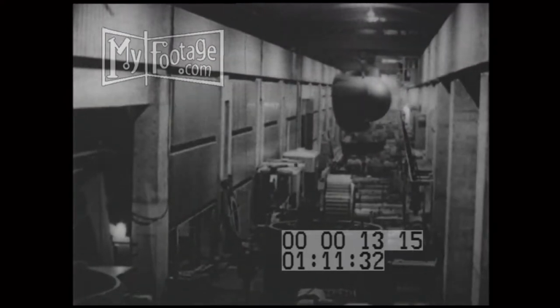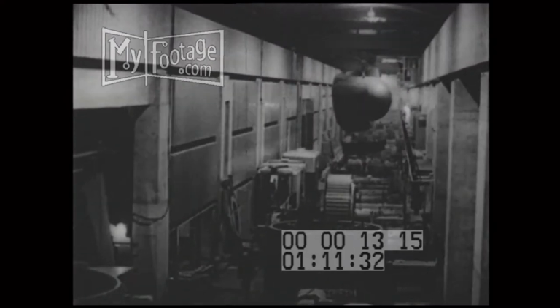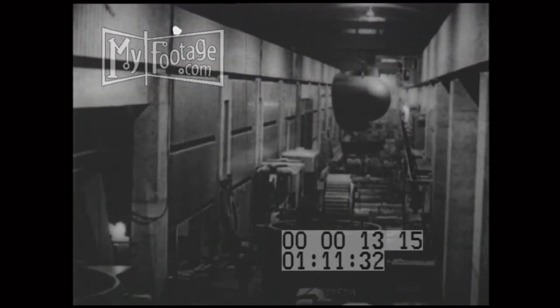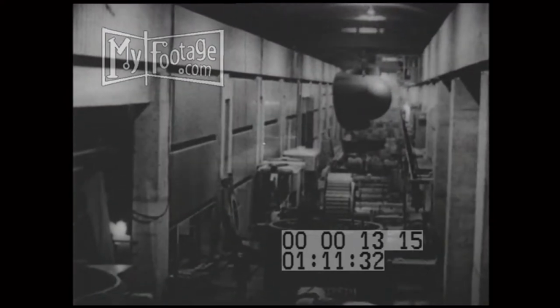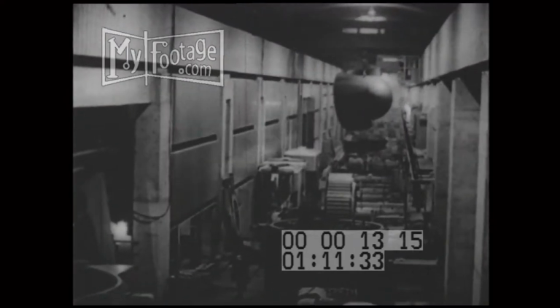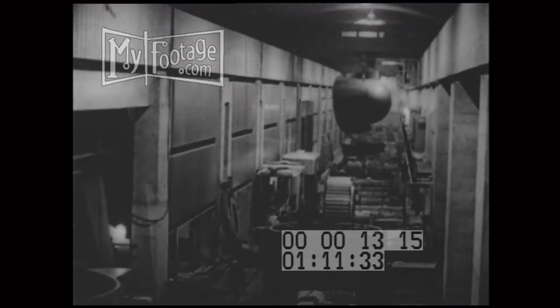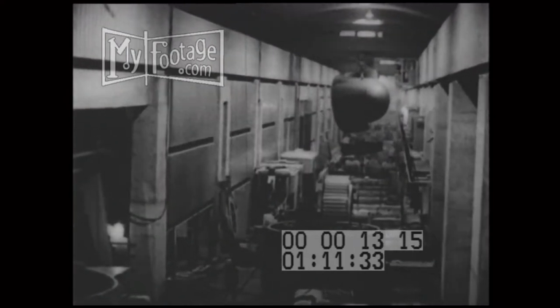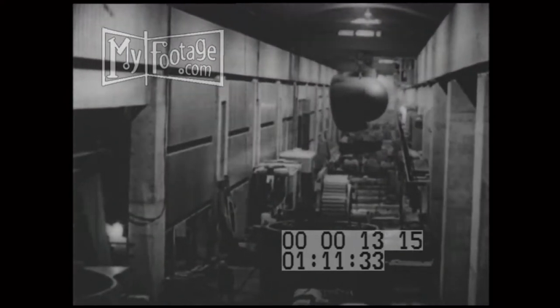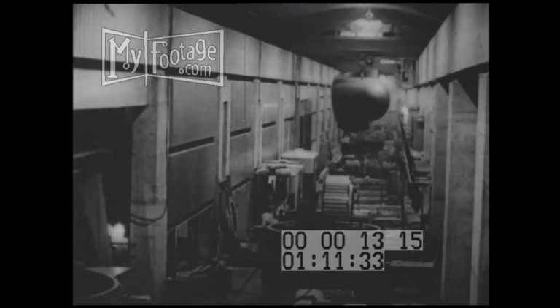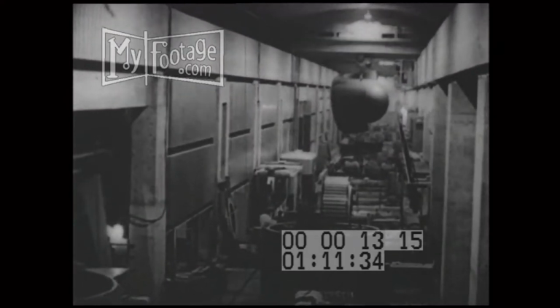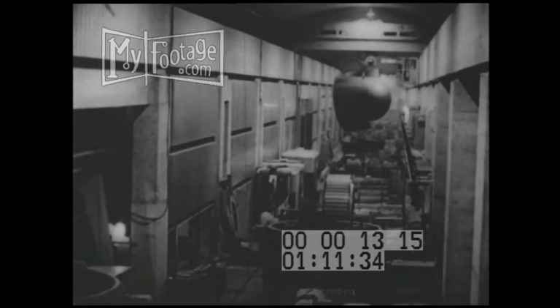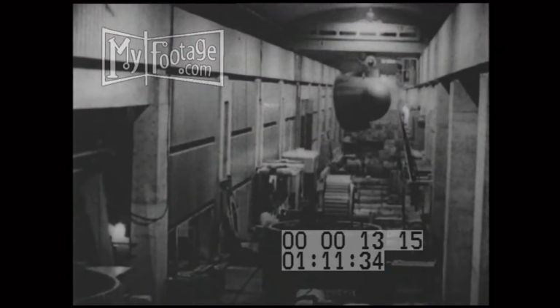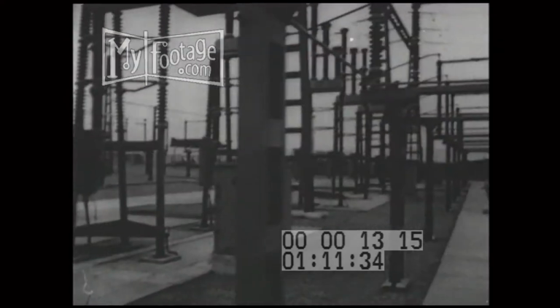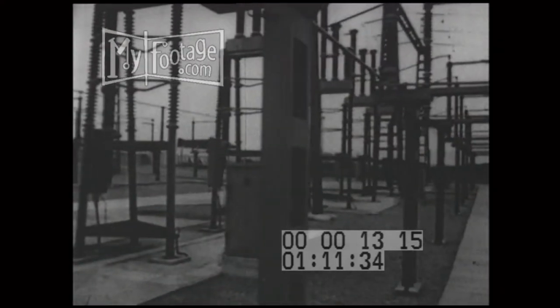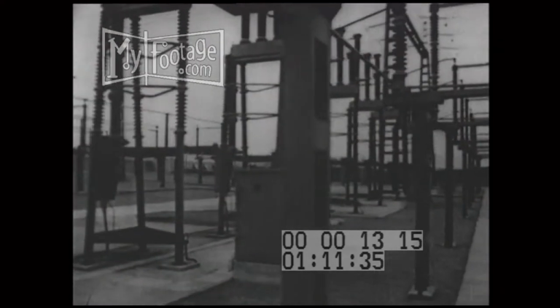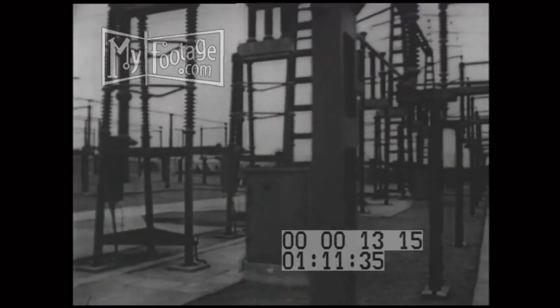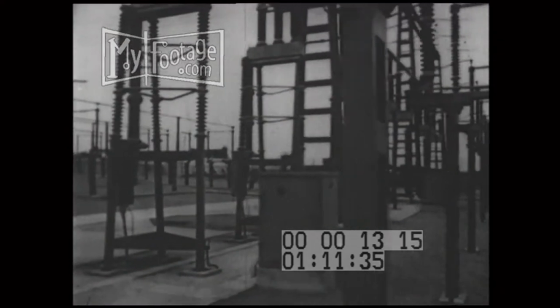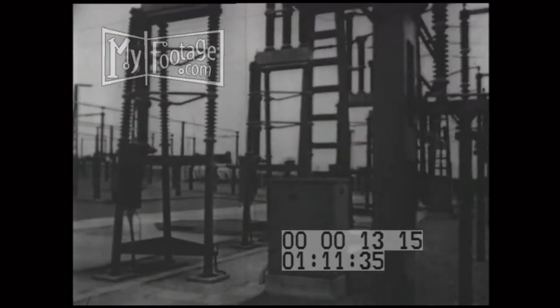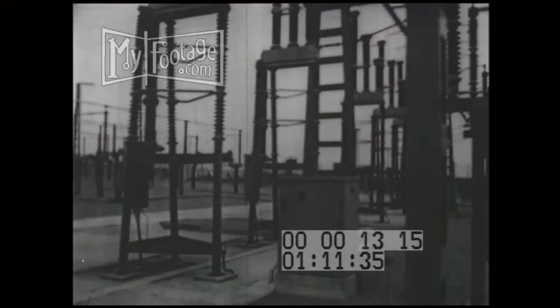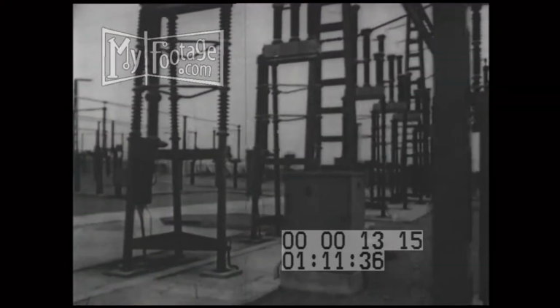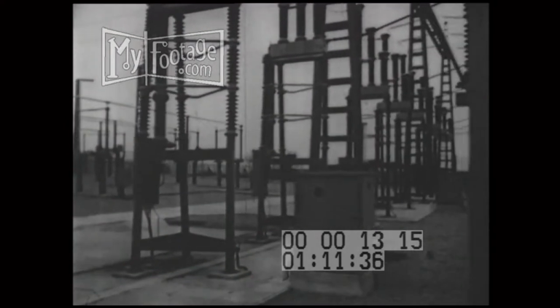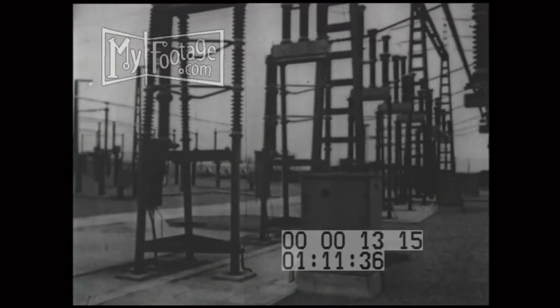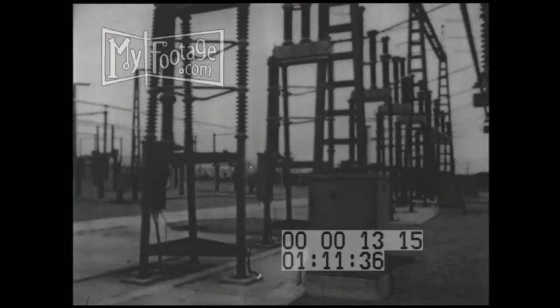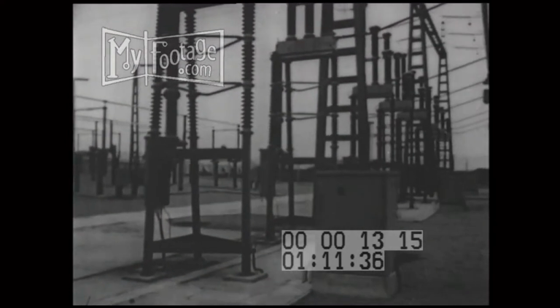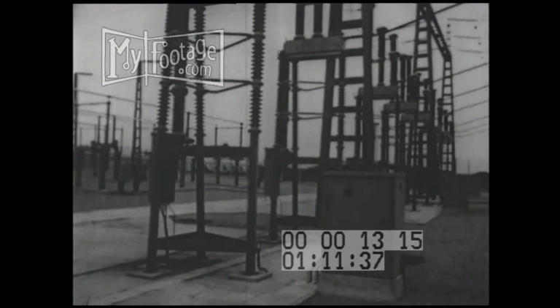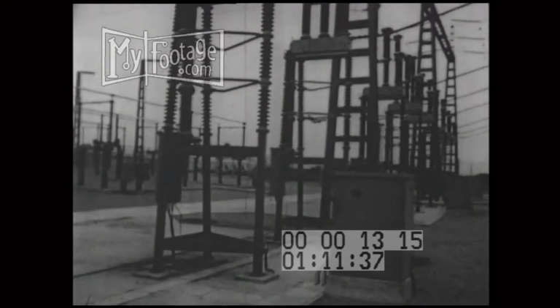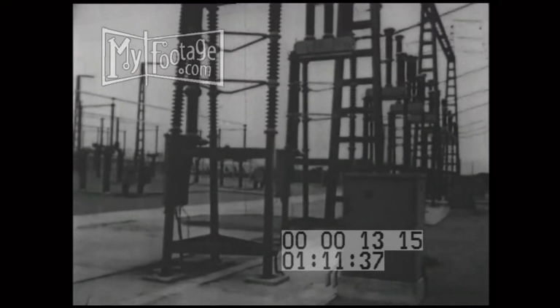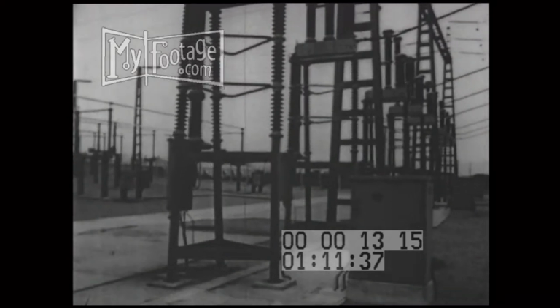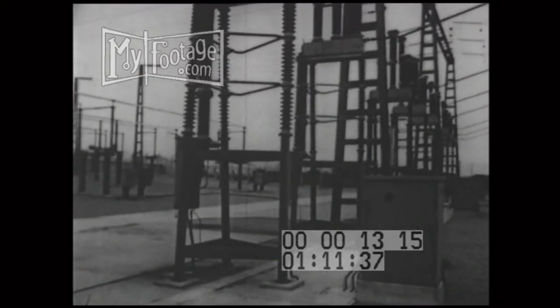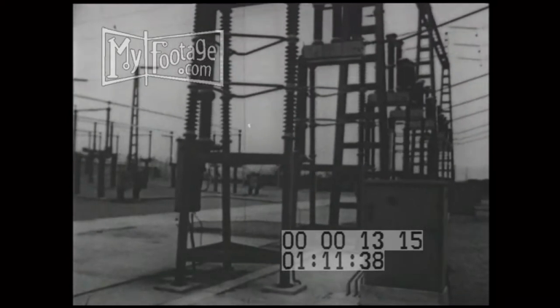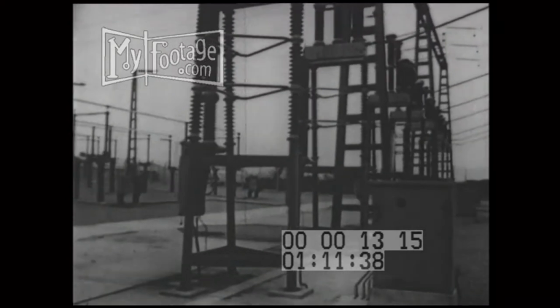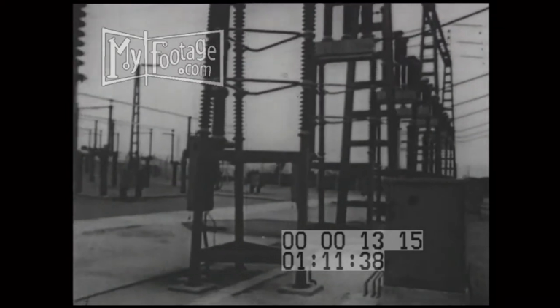When the plant is fully operational, the huge turbines will generate 240,000 kilowatts of electricity.